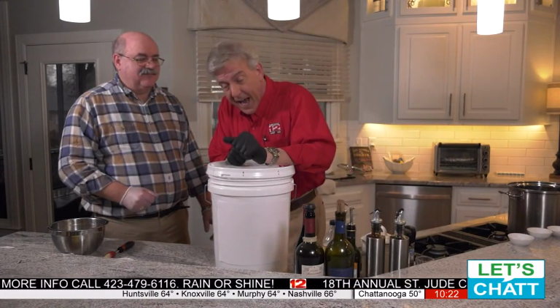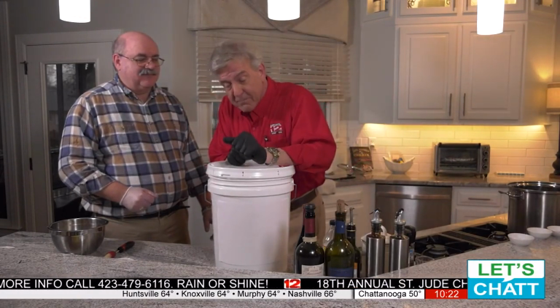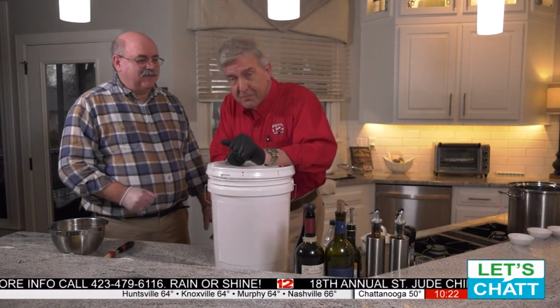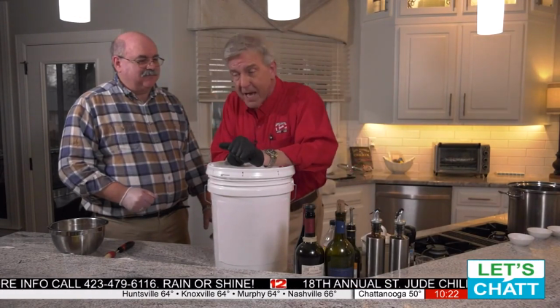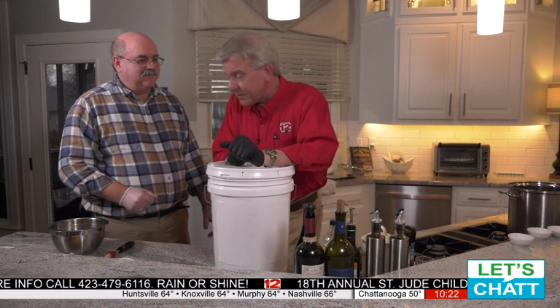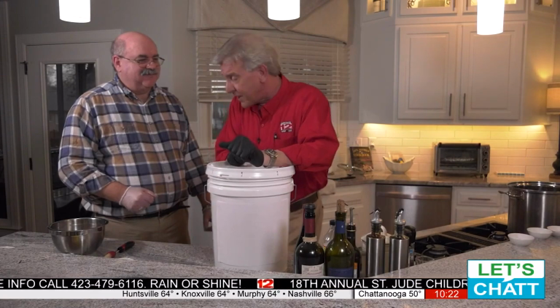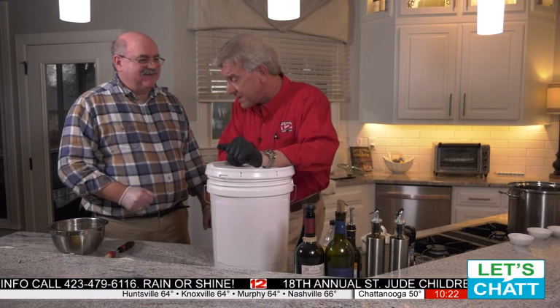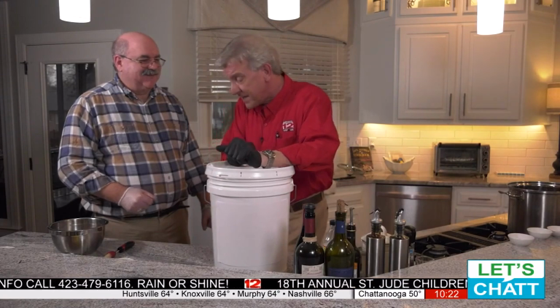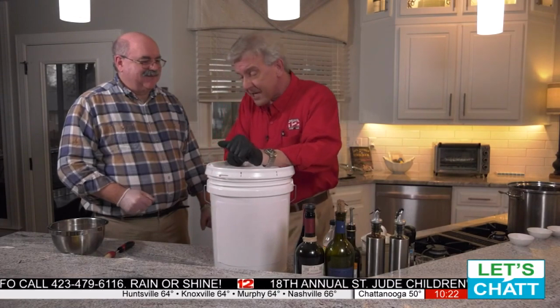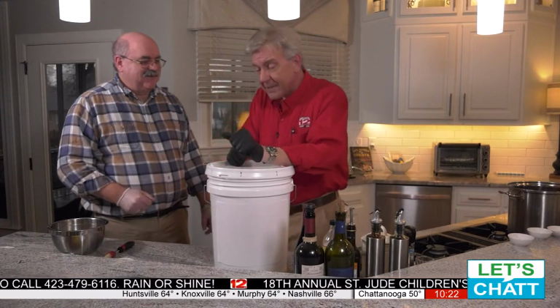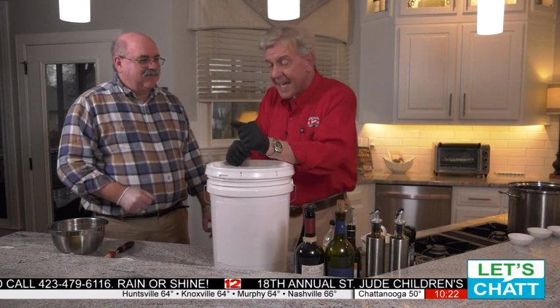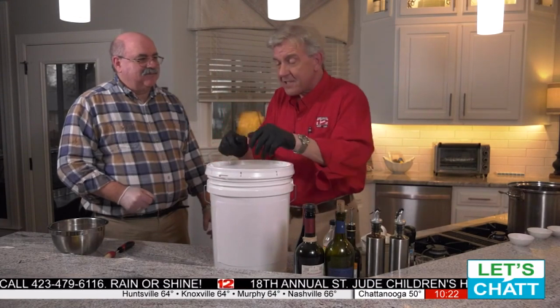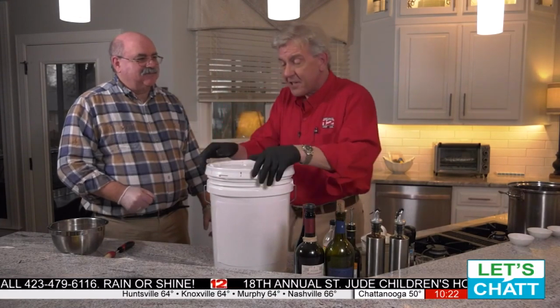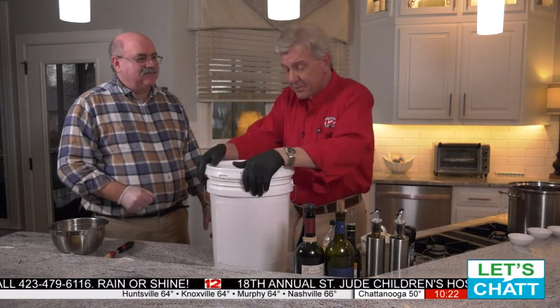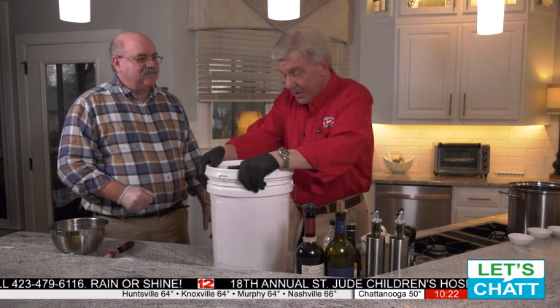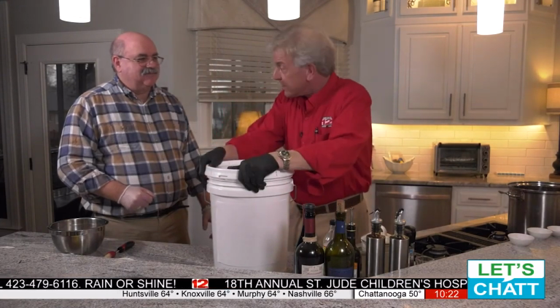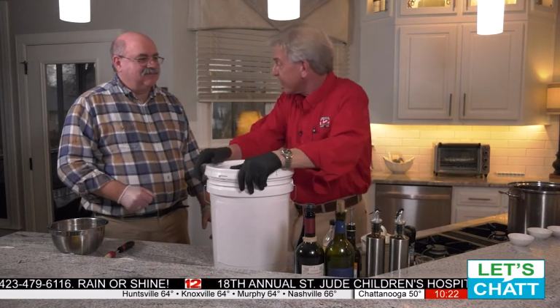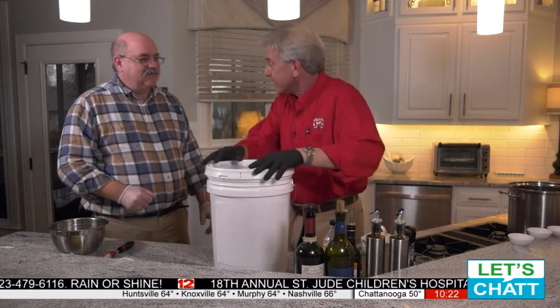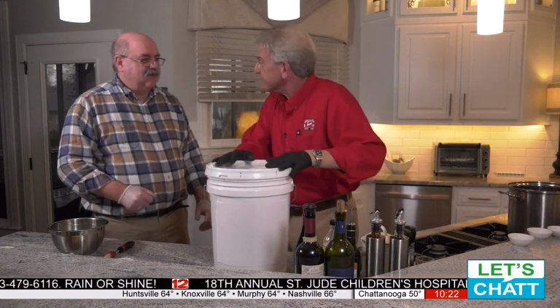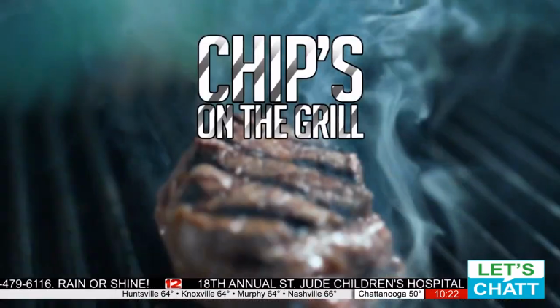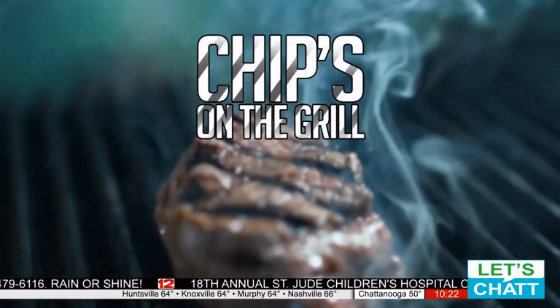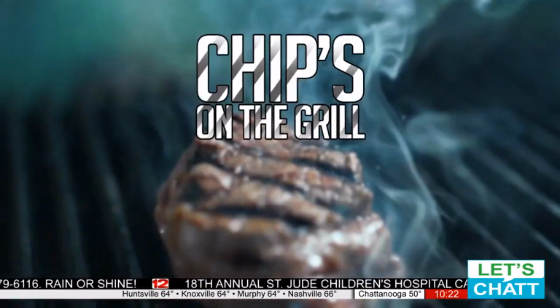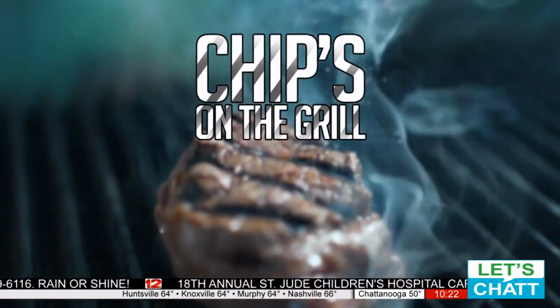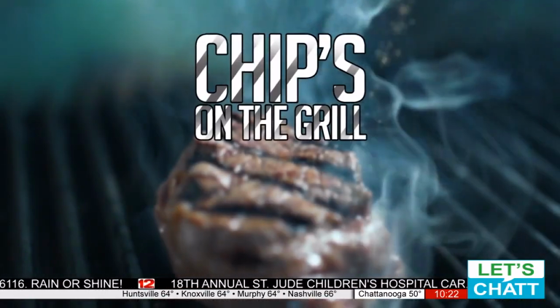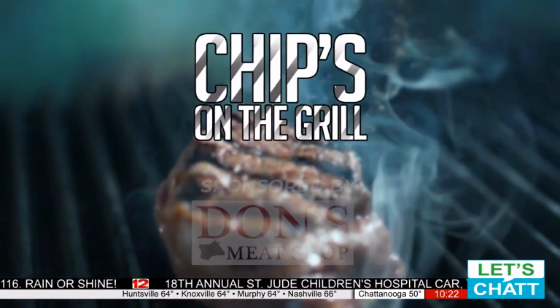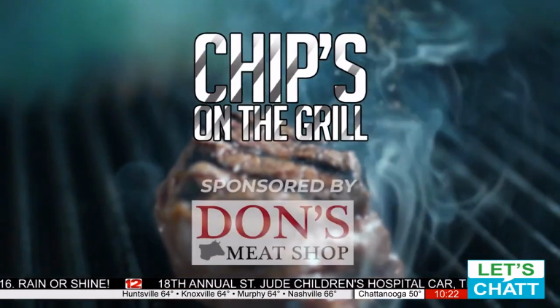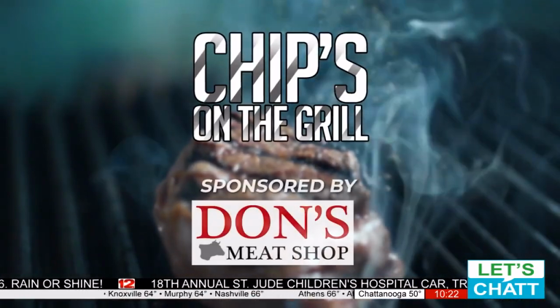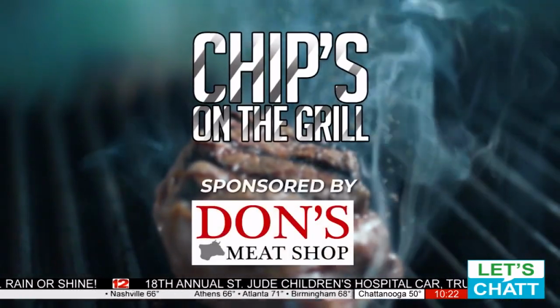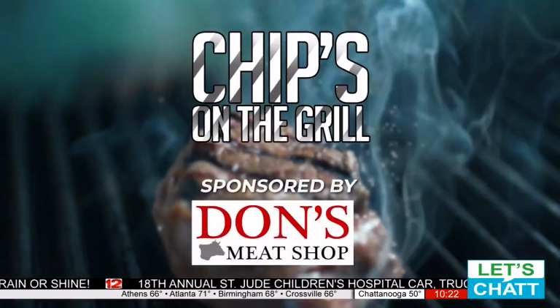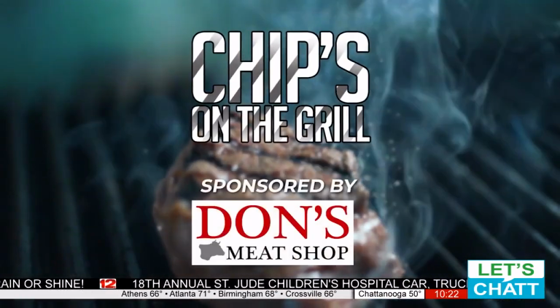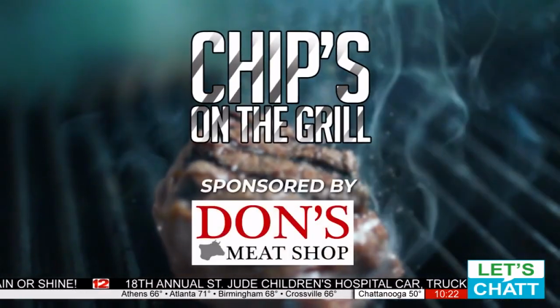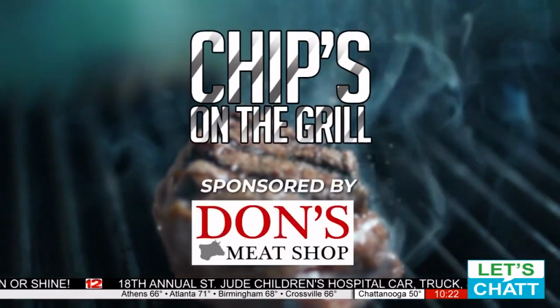I'm Chip Chapman for Don's Meat Shop, and that is Chips on the Grill, sponsored by Don's Meat Shop.